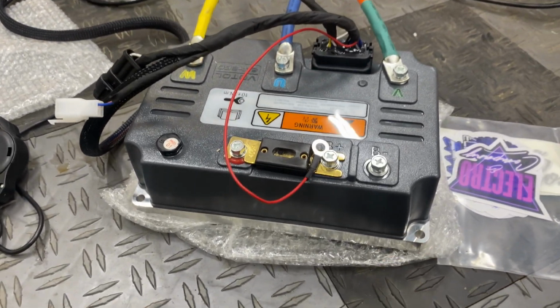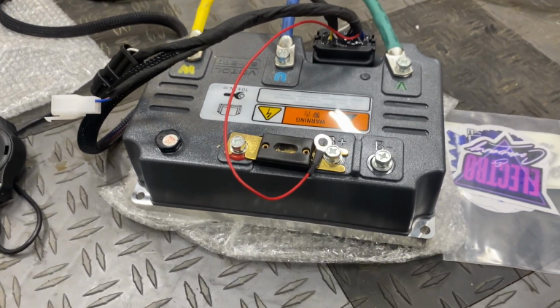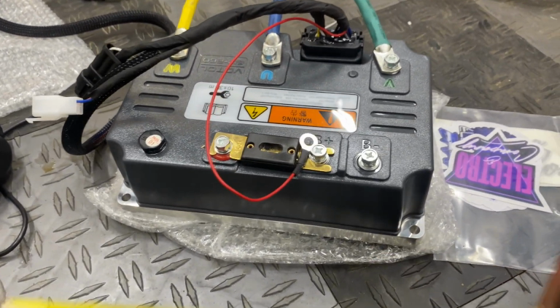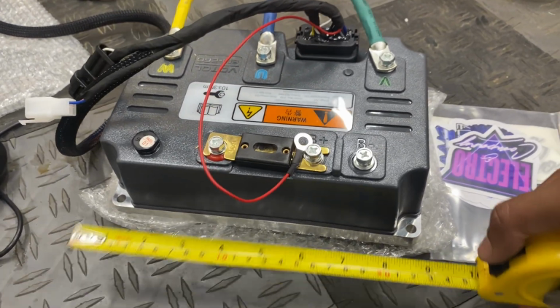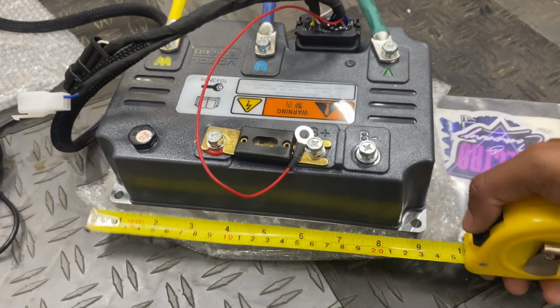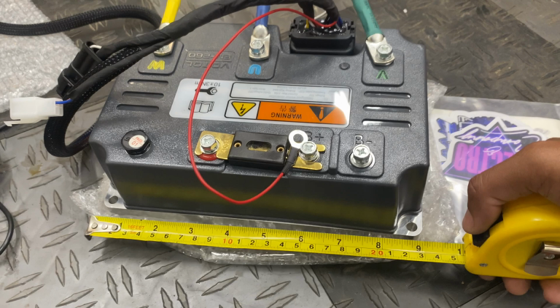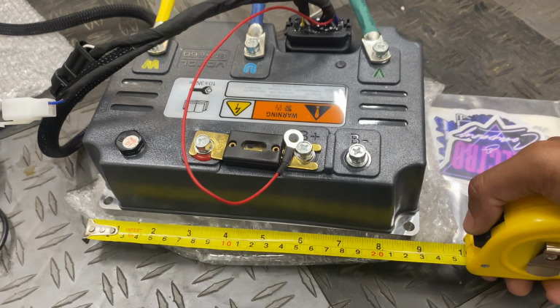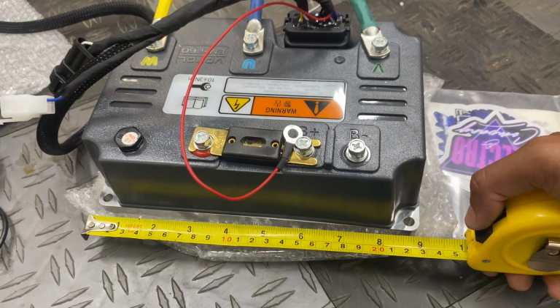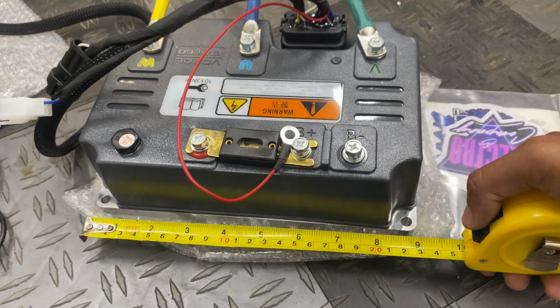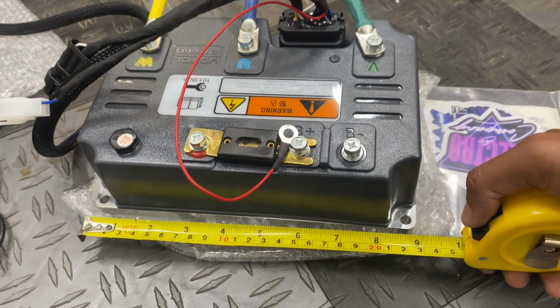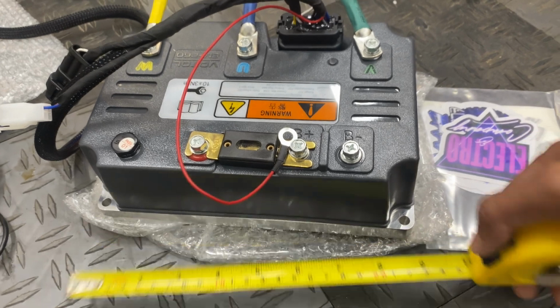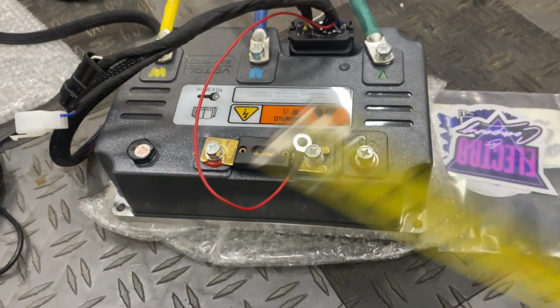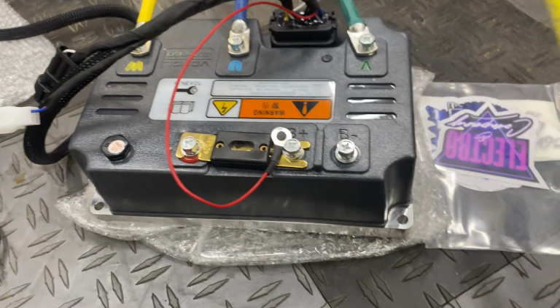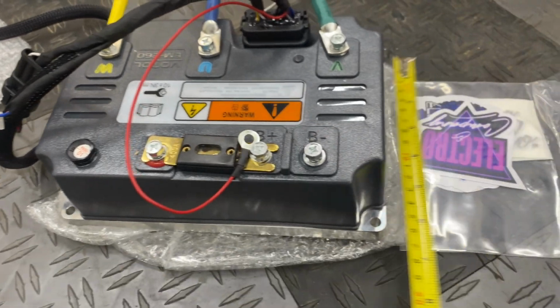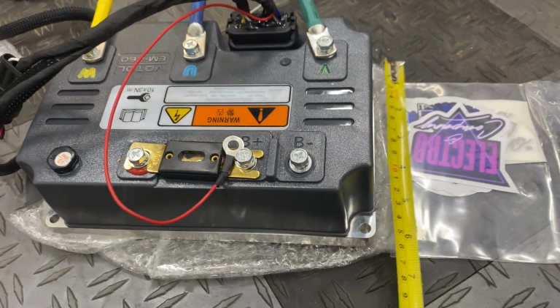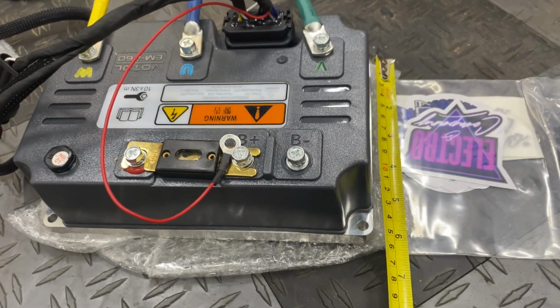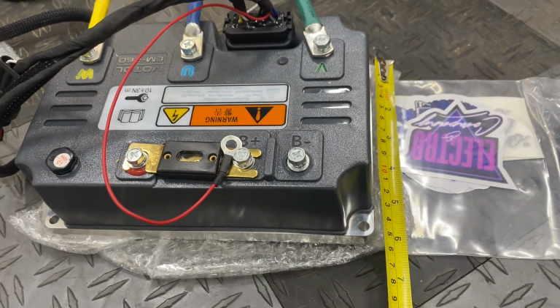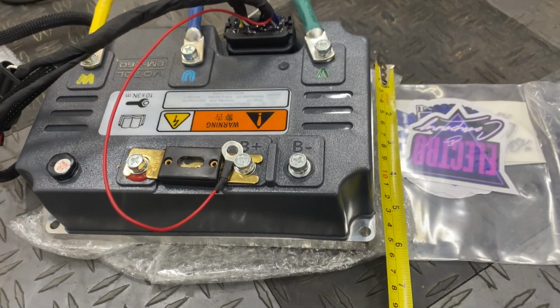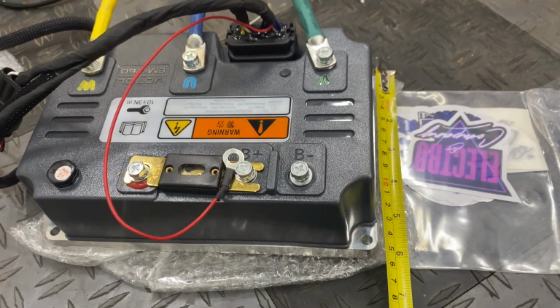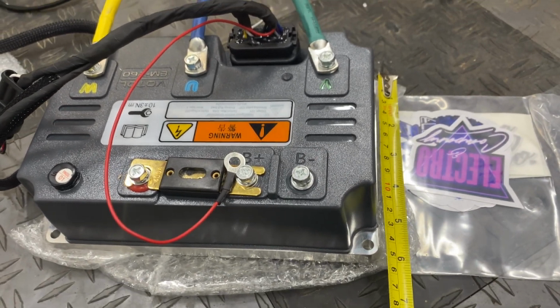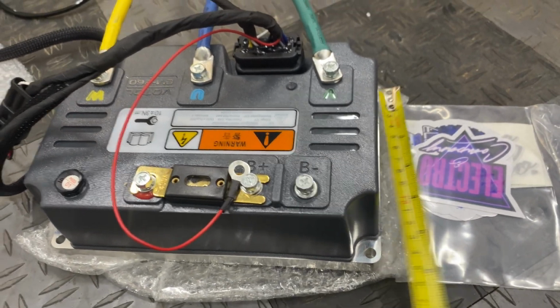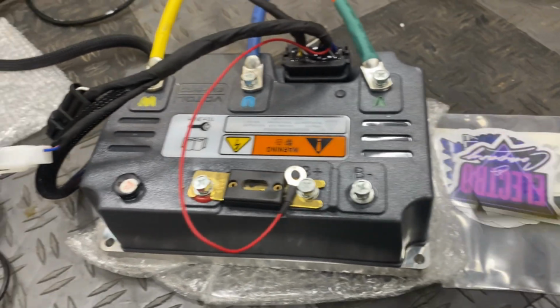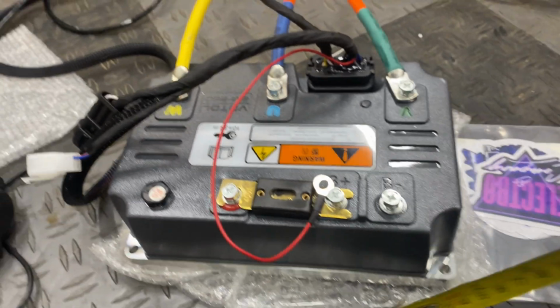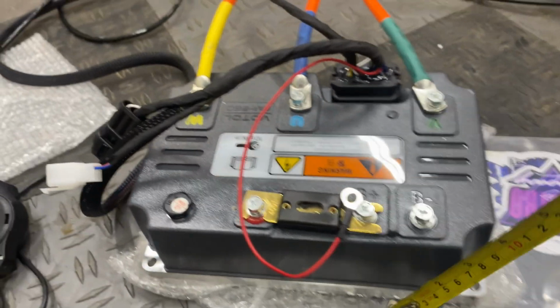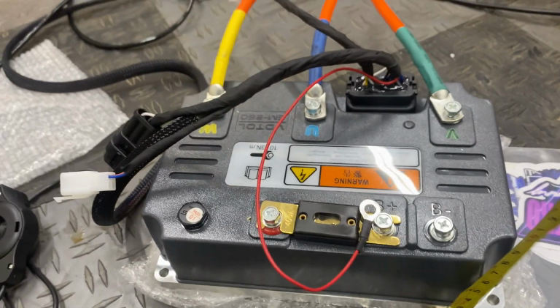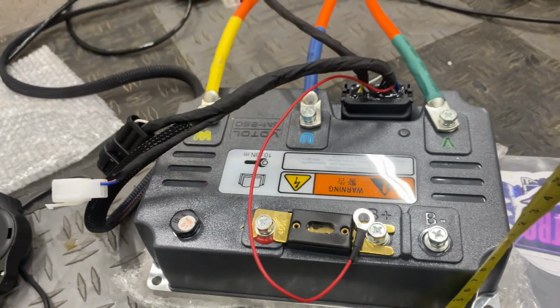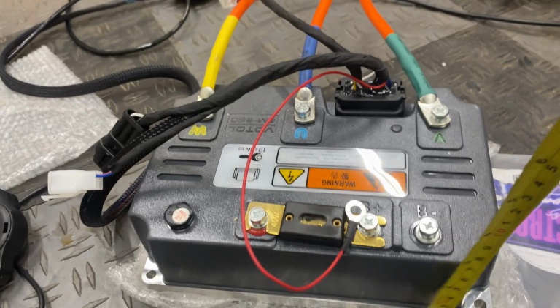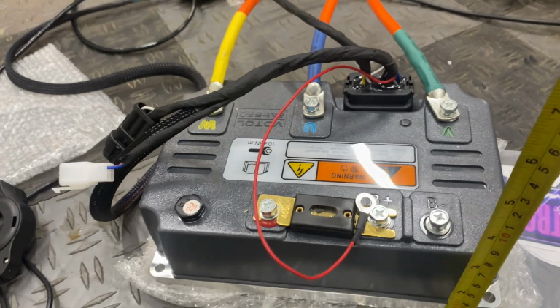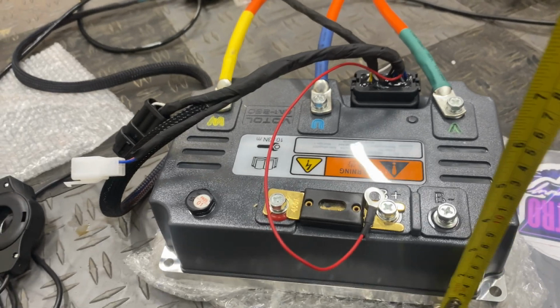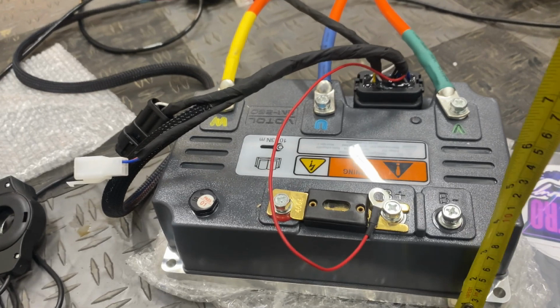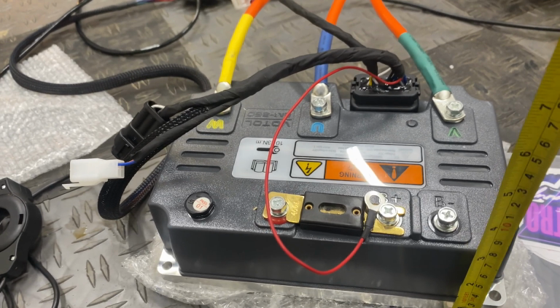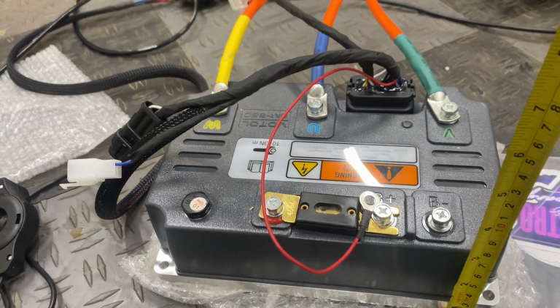I almost forgot to give you guys the dimensions for the EM260 controller: it is nine inches long, six inches wide, and three inches tall.